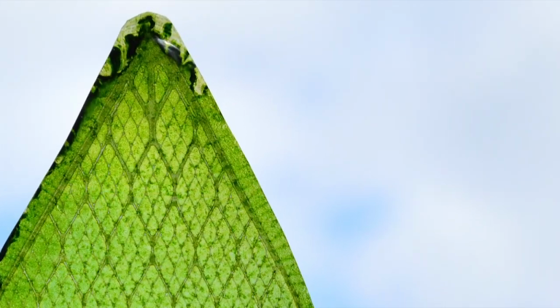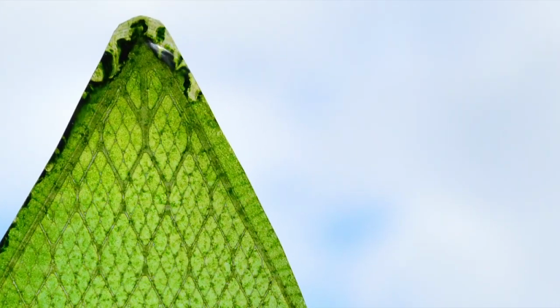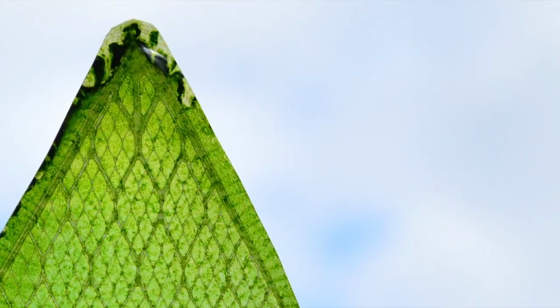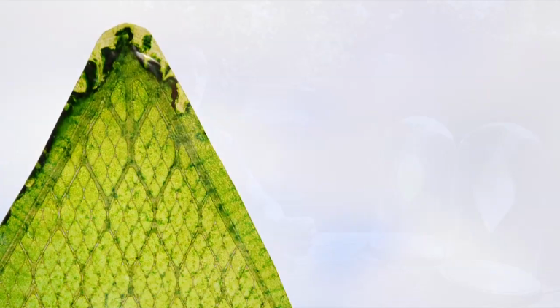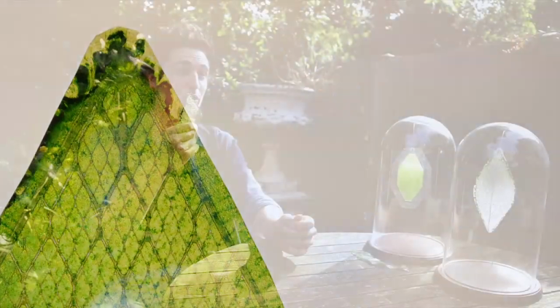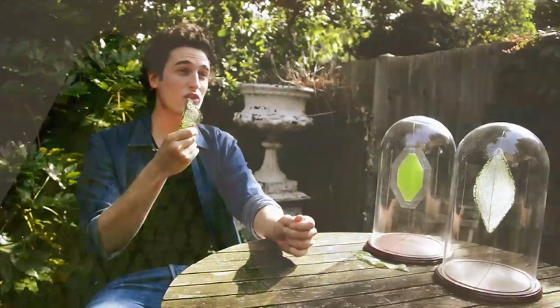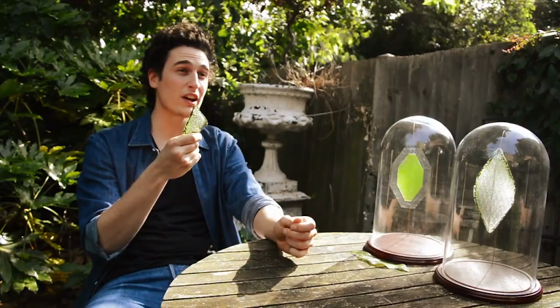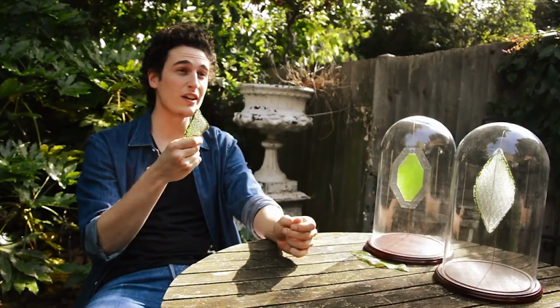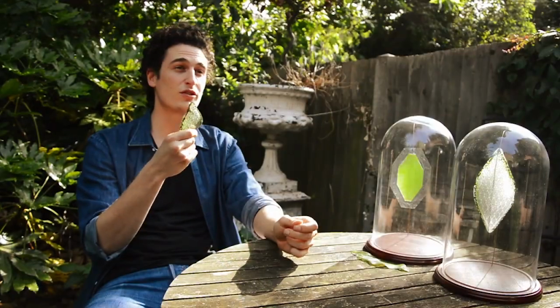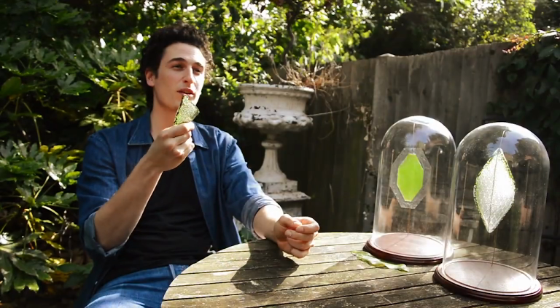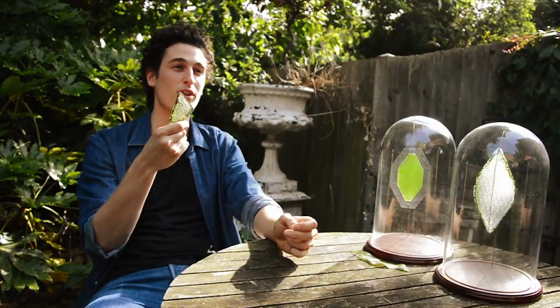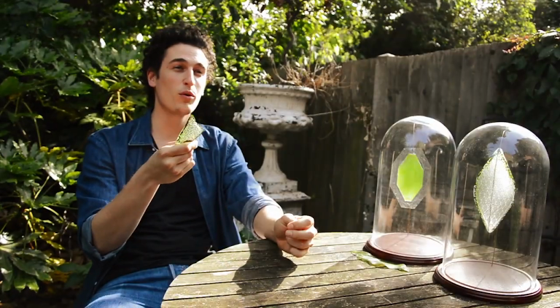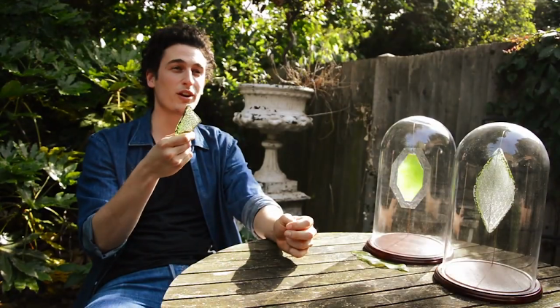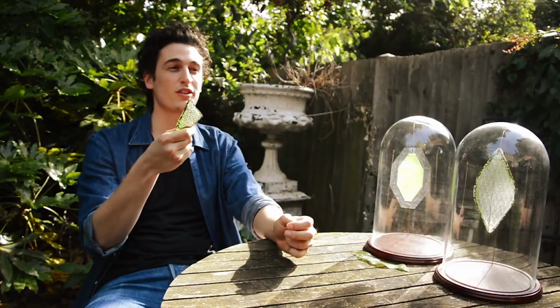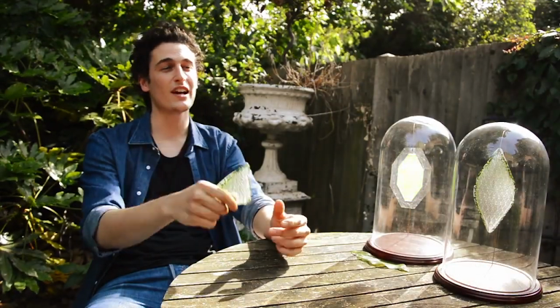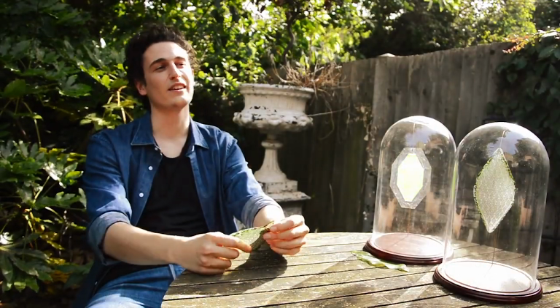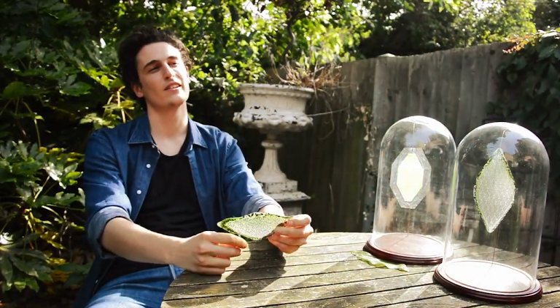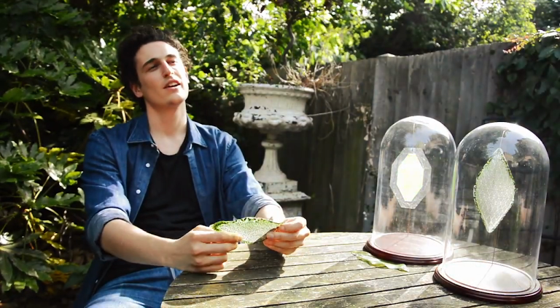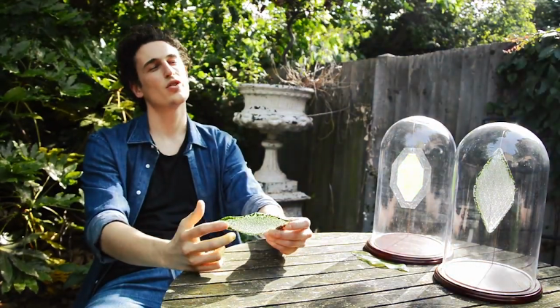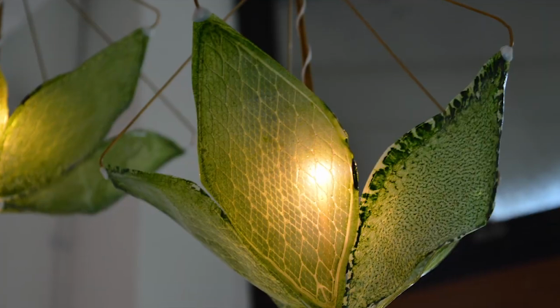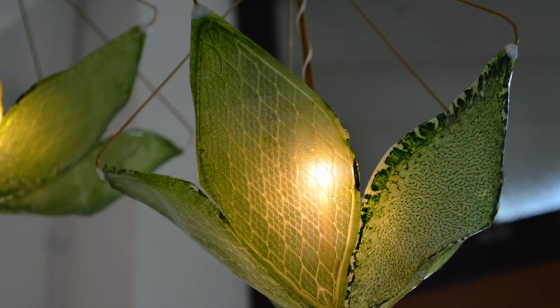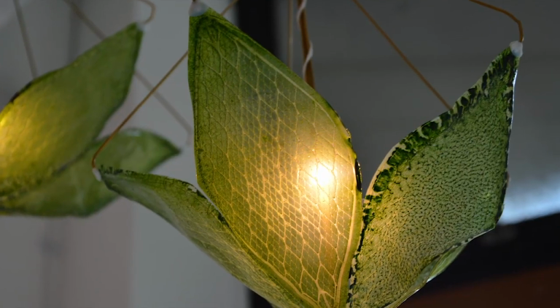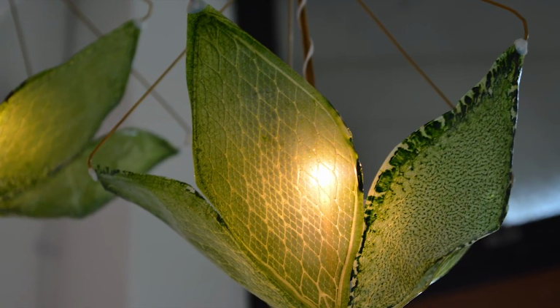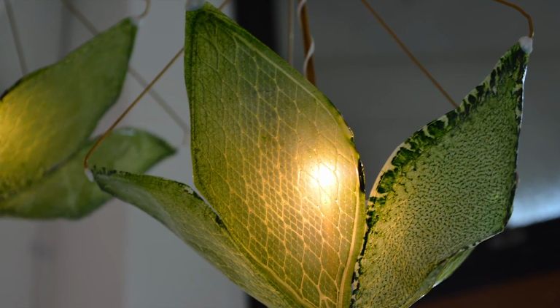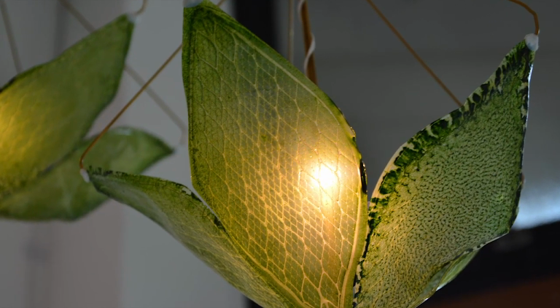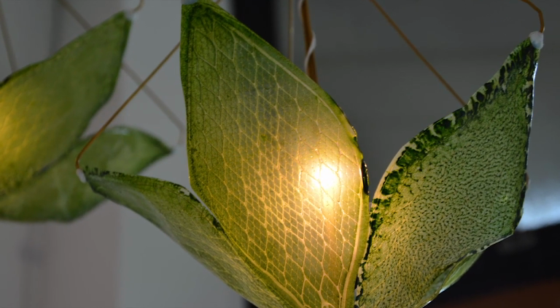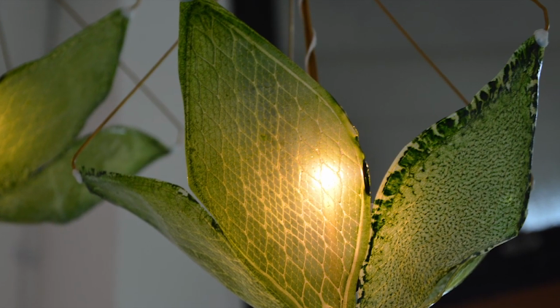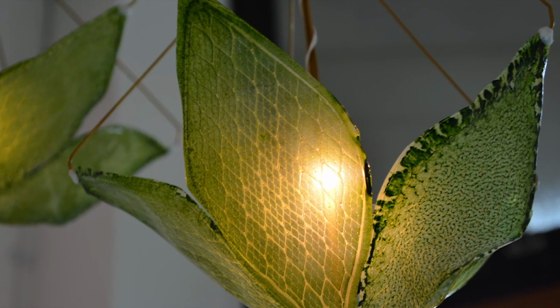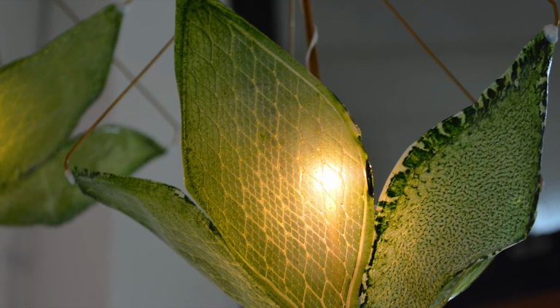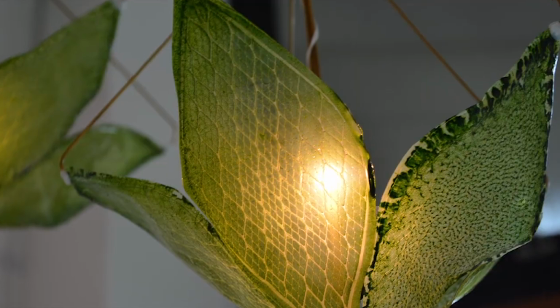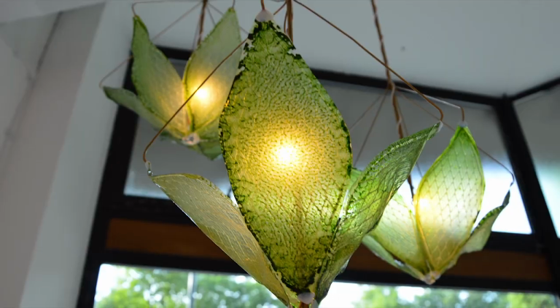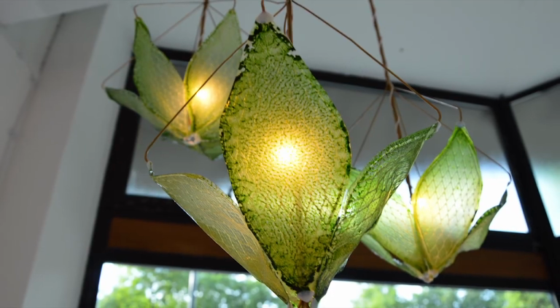What if we use Silk Leaf together with home and office lighting, using light to create more oxygen for human well-being?